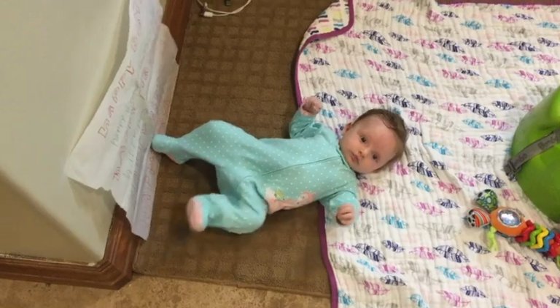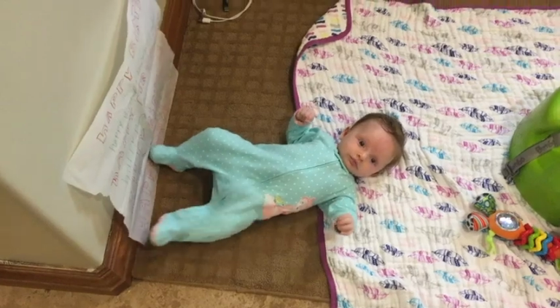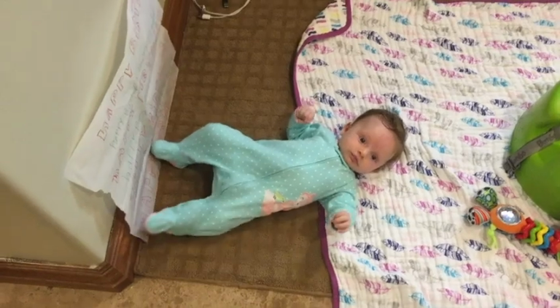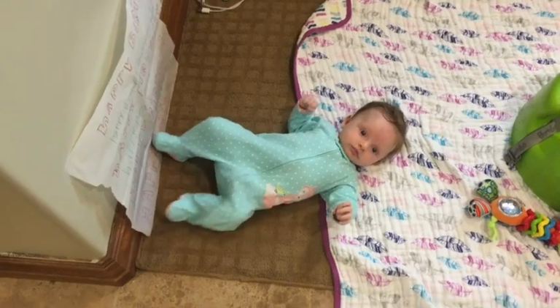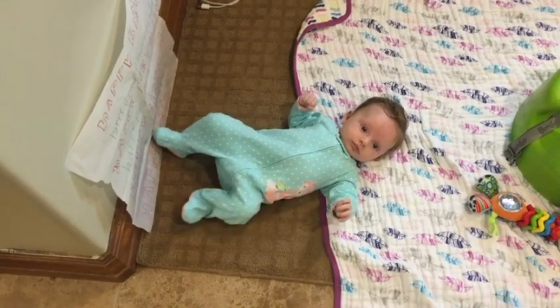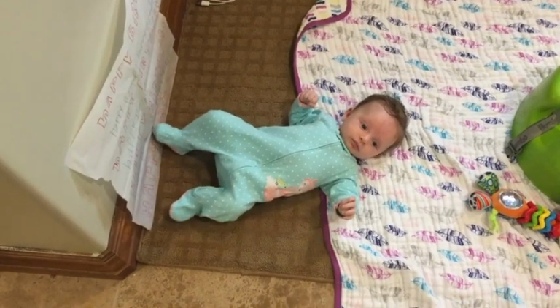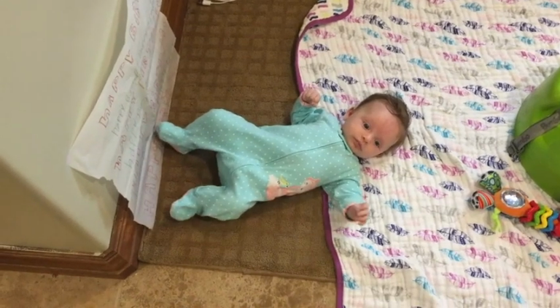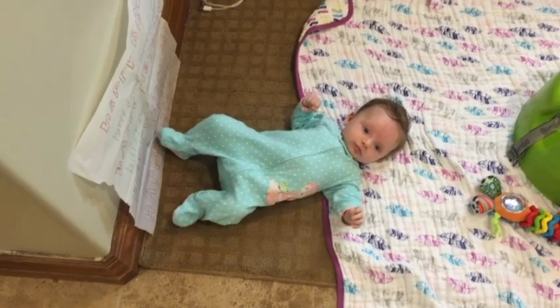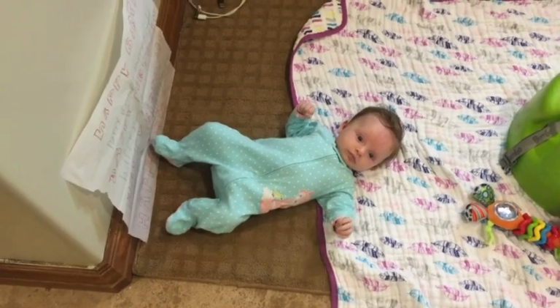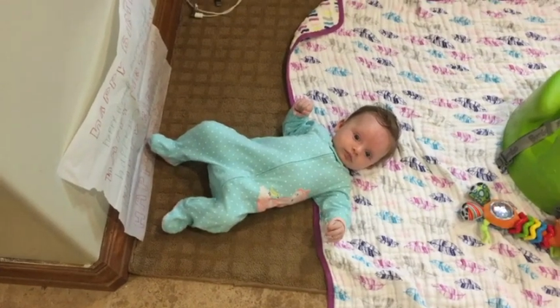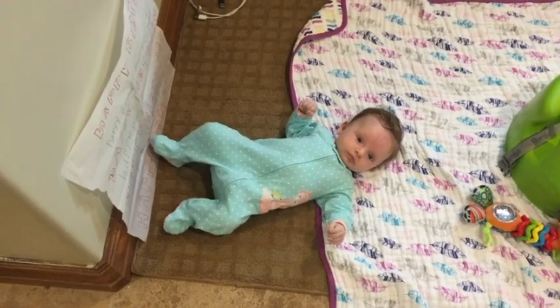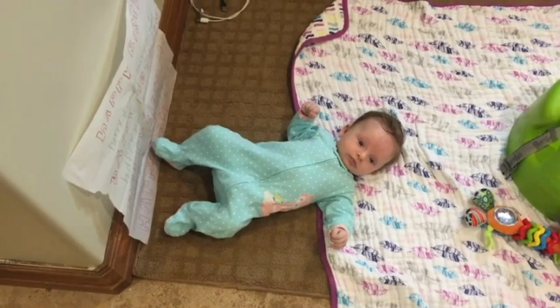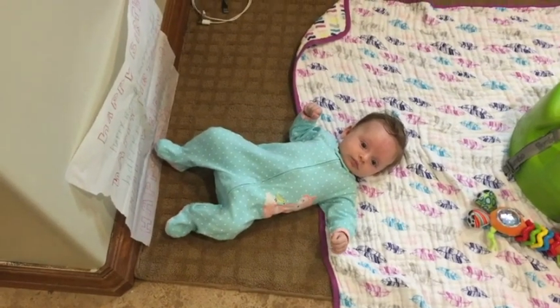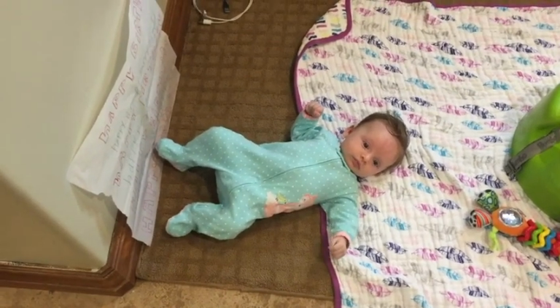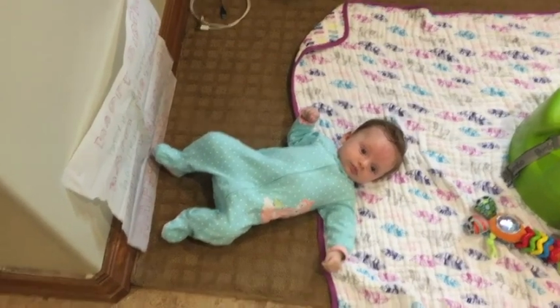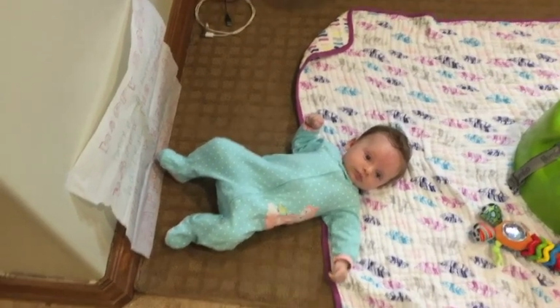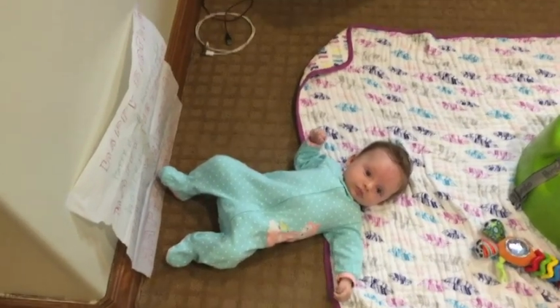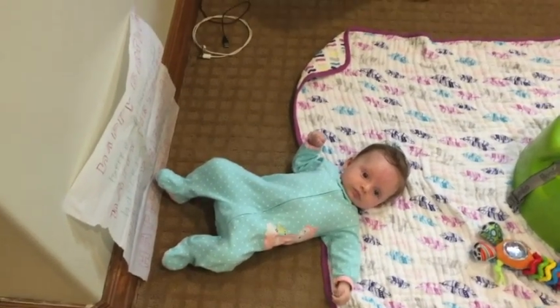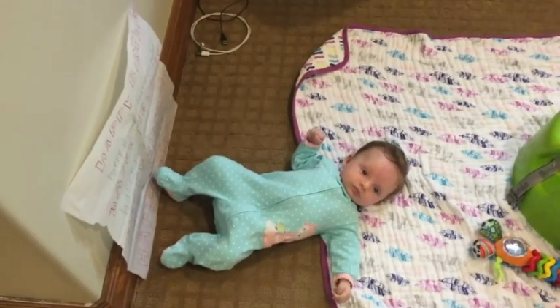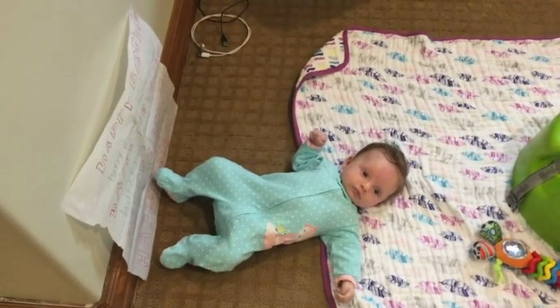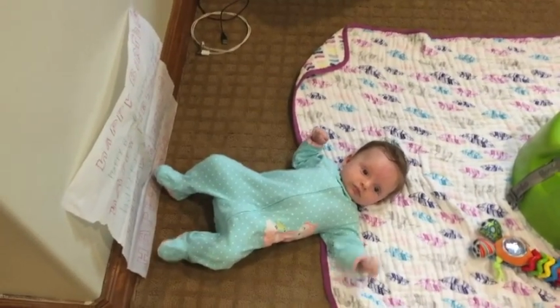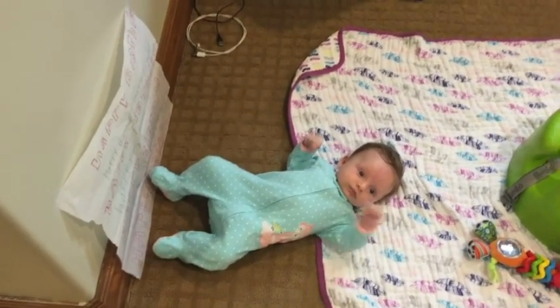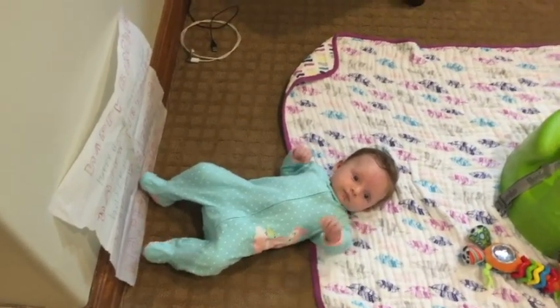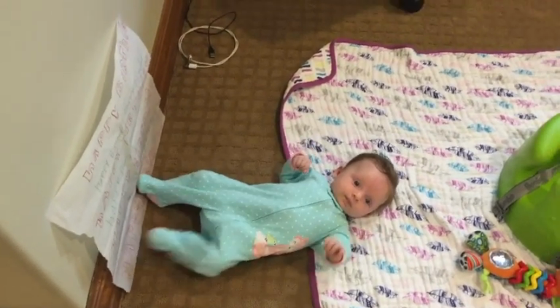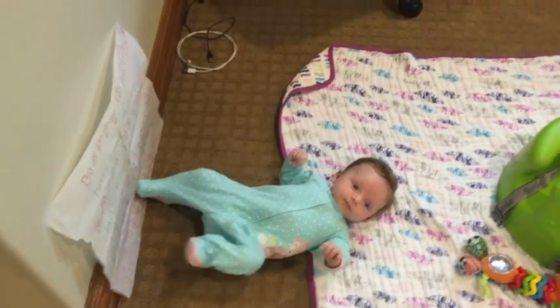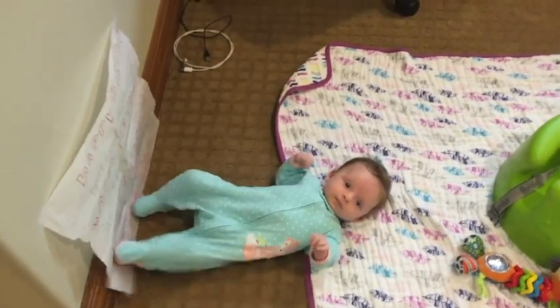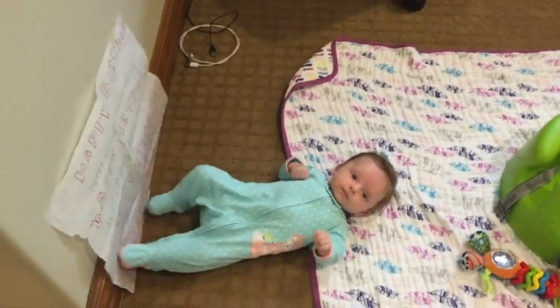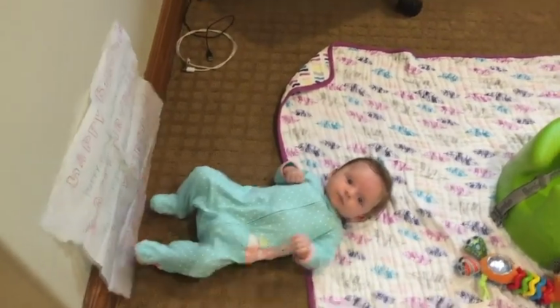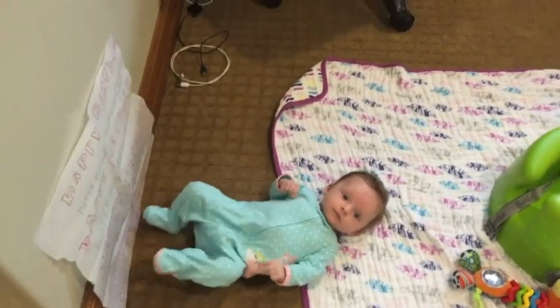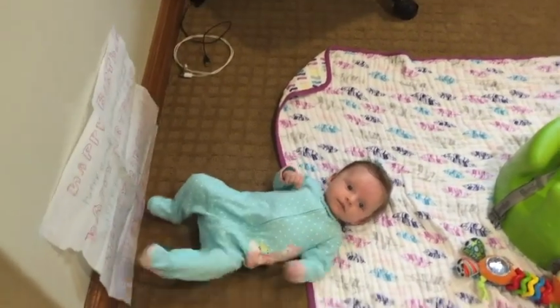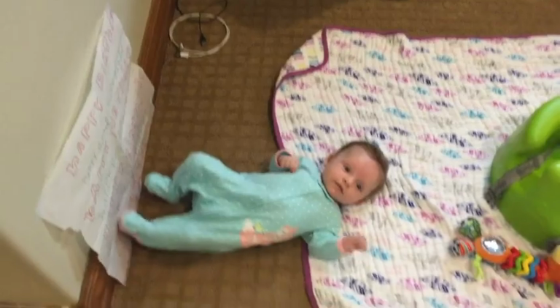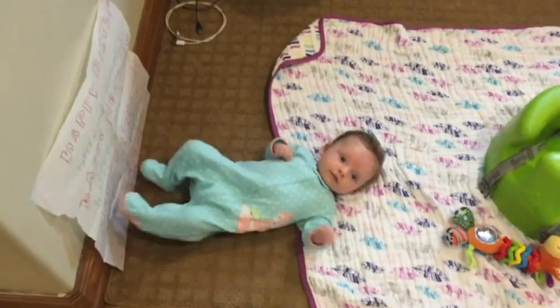Whatcha doing? Are you kicking the paper? Kick, kick, kick.